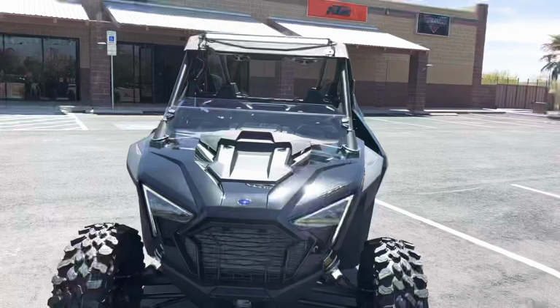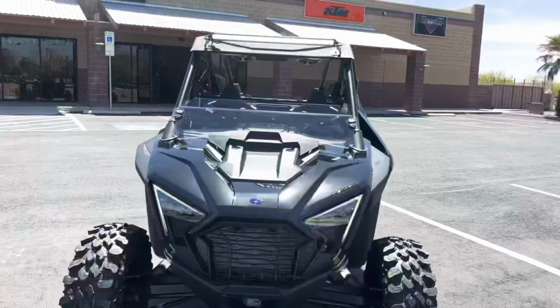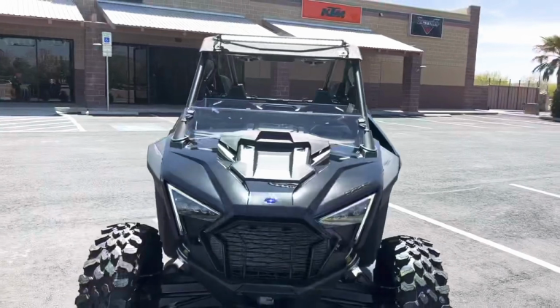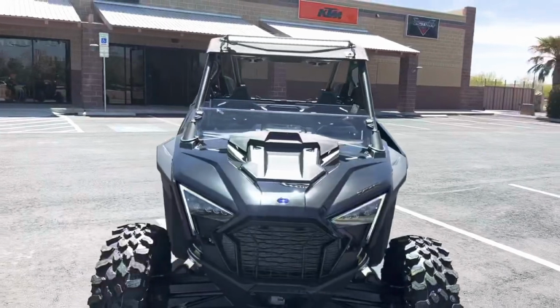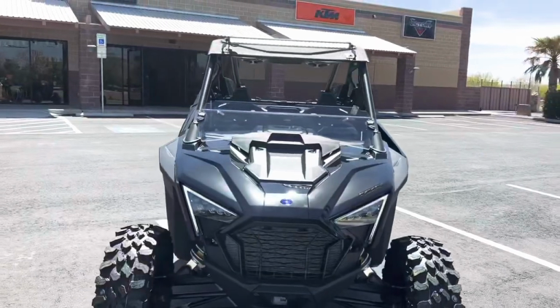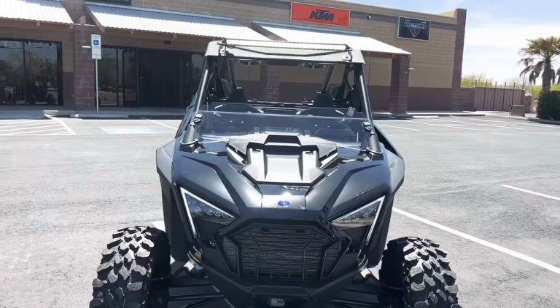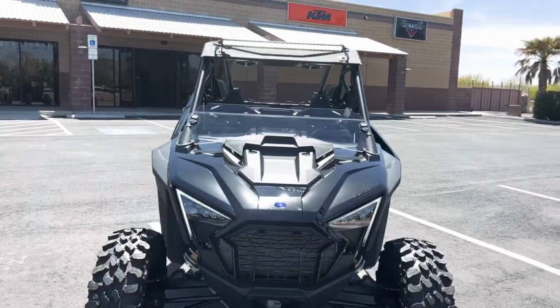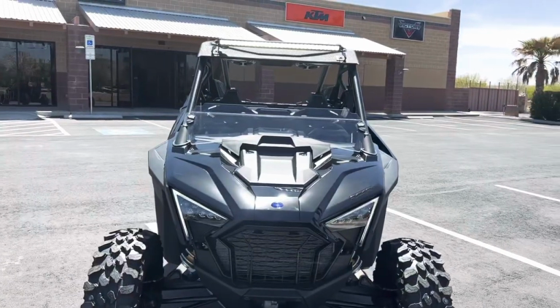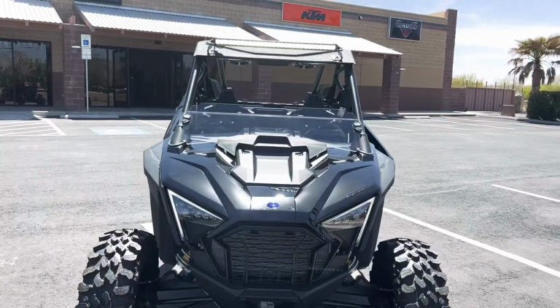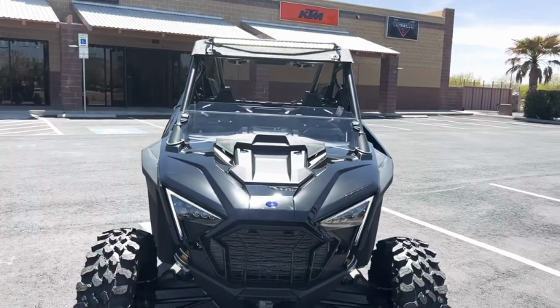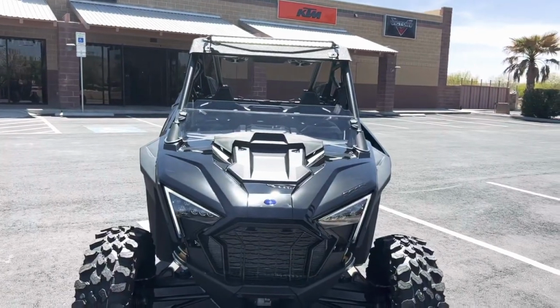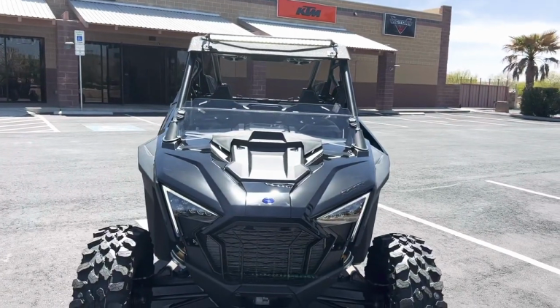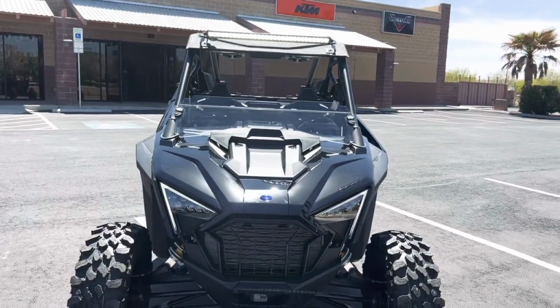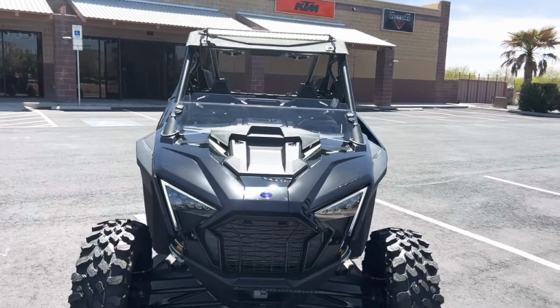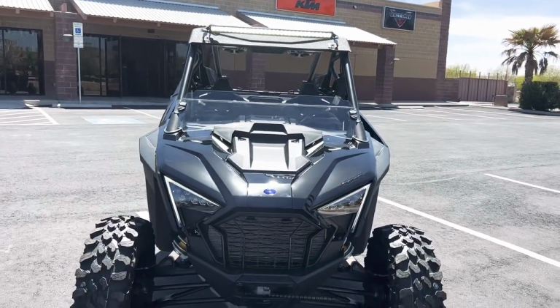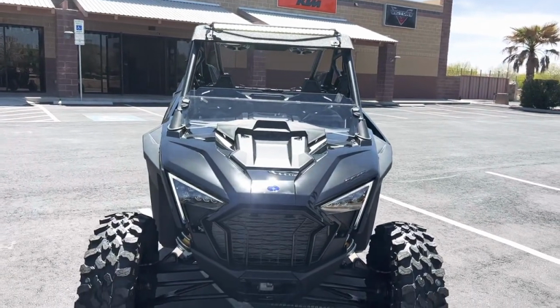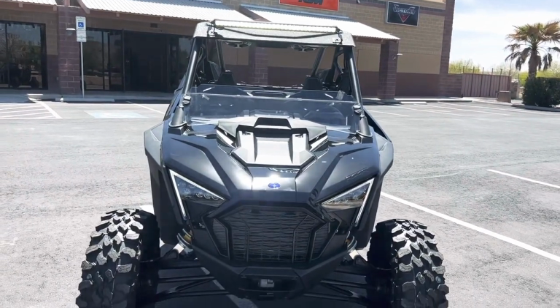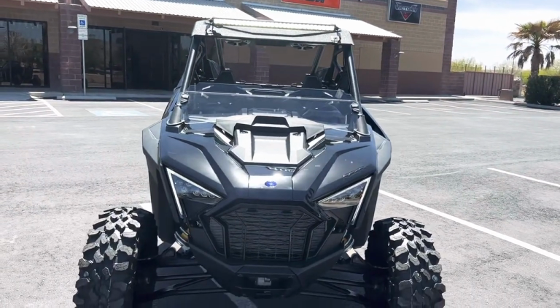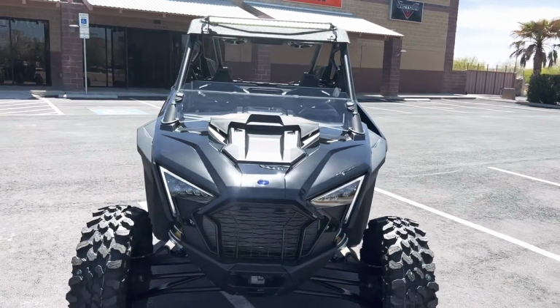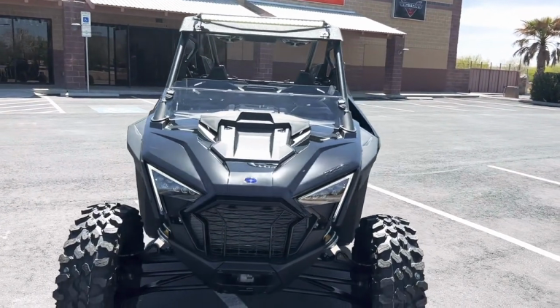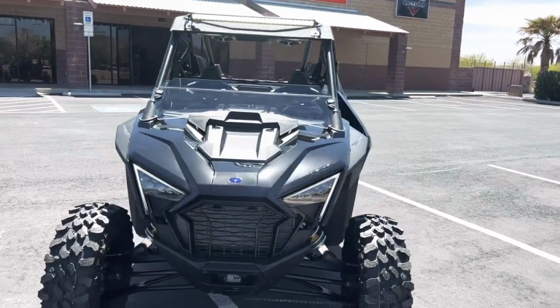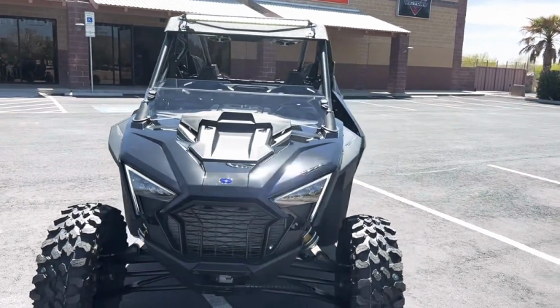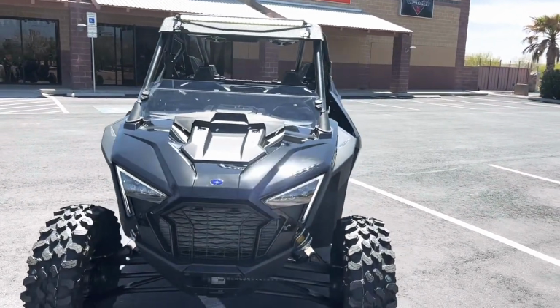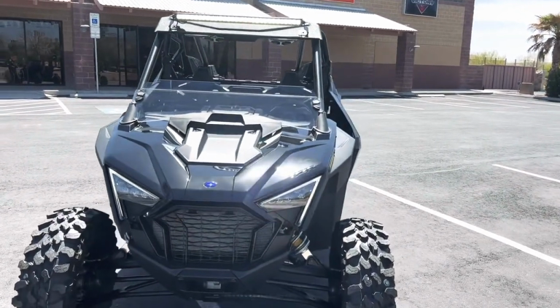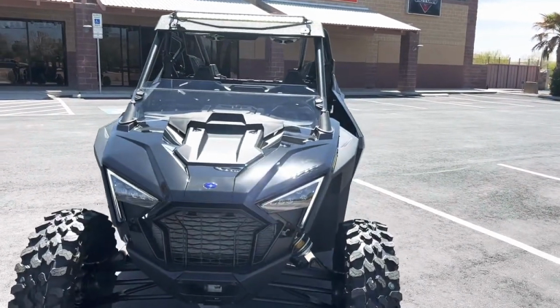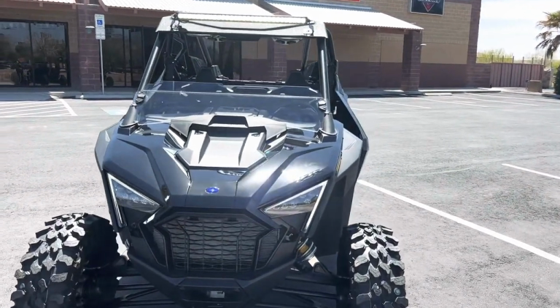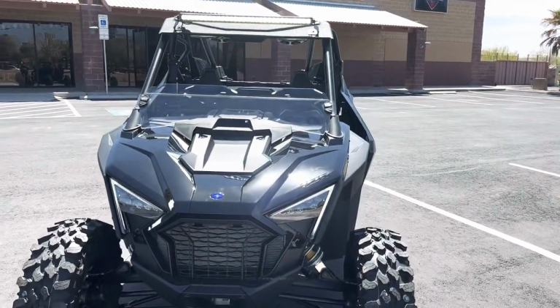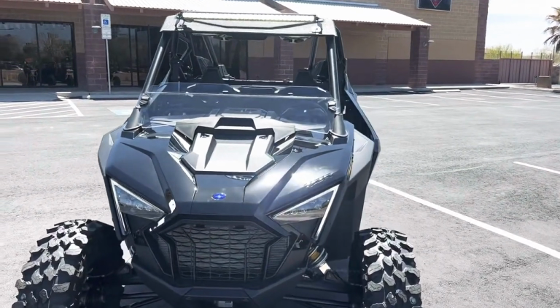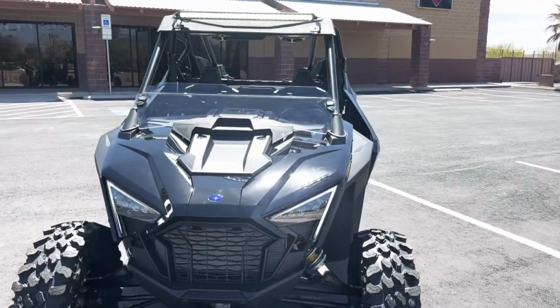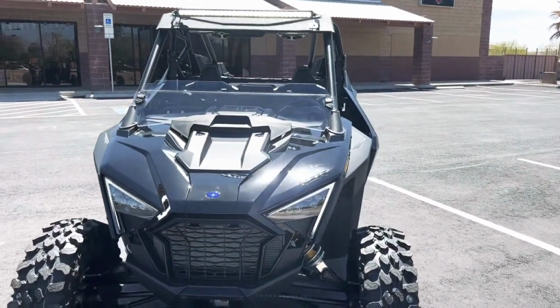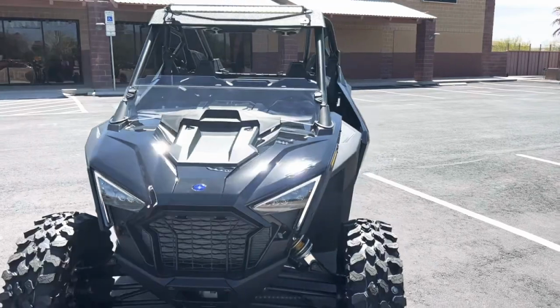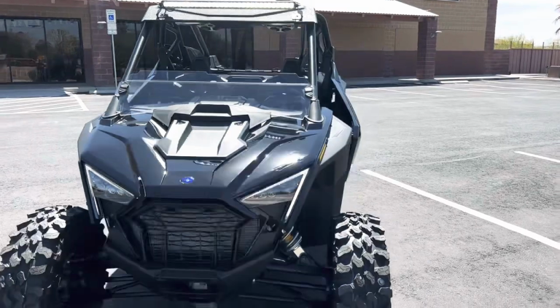Hey everybody, this is Chris from Santa Teresa Motorsports. Today I'm showcasing the brand new 2022 XP Pro two-seater.